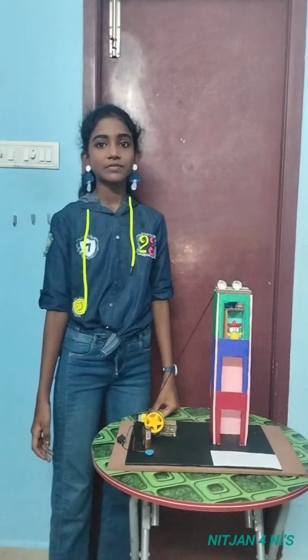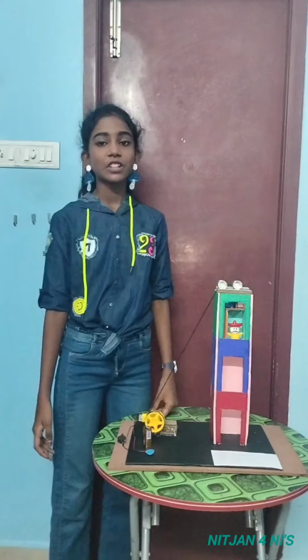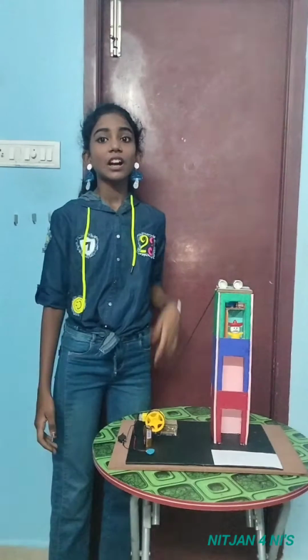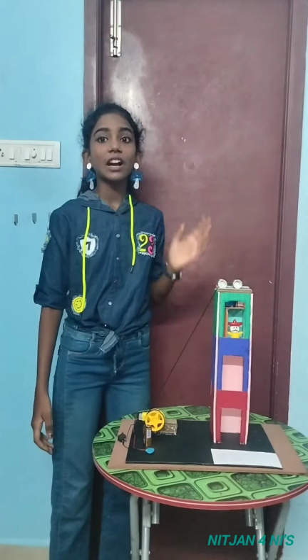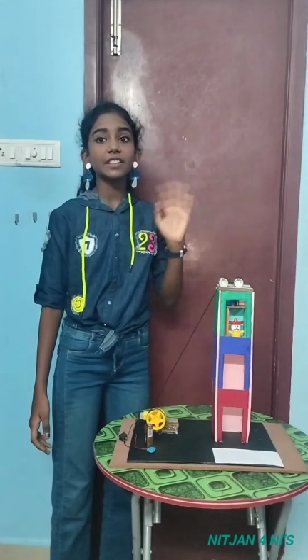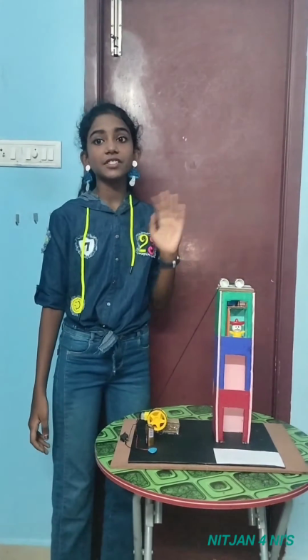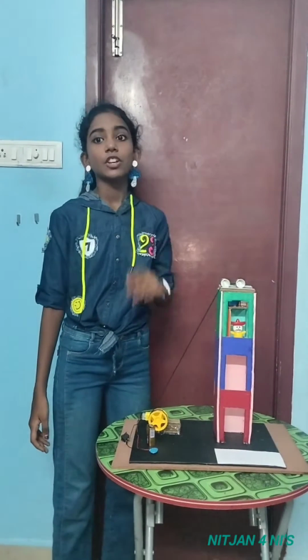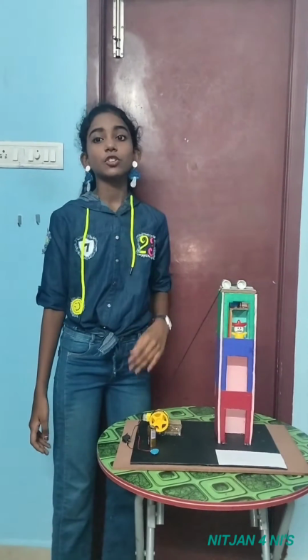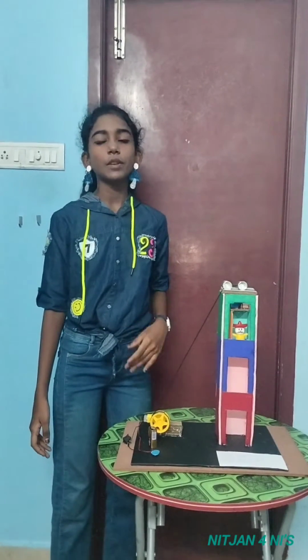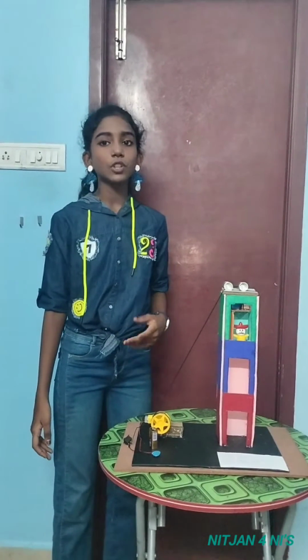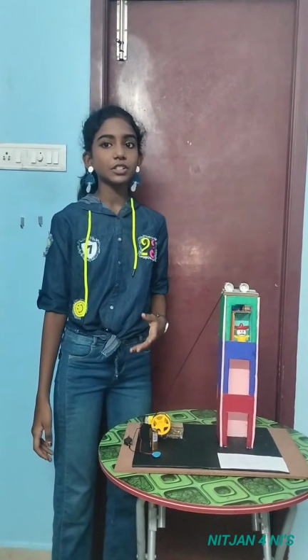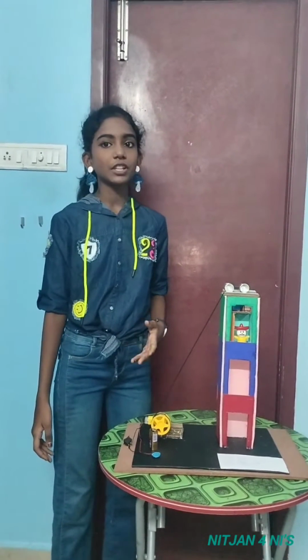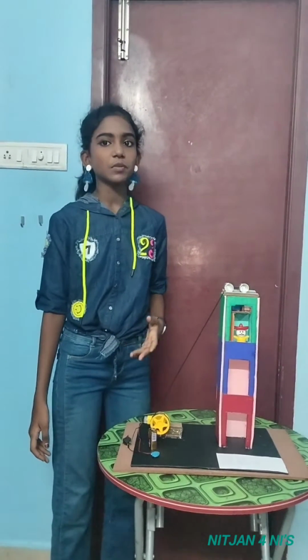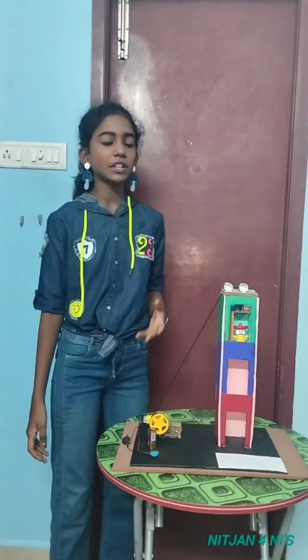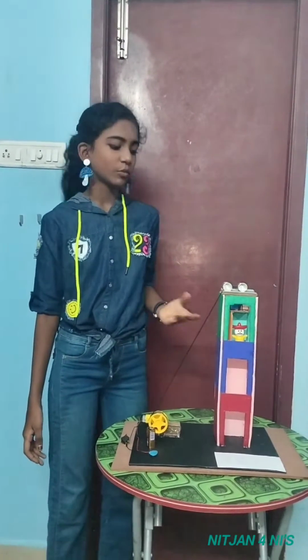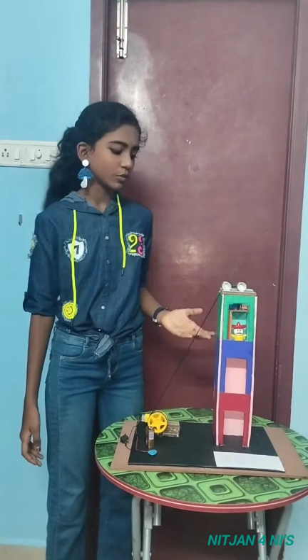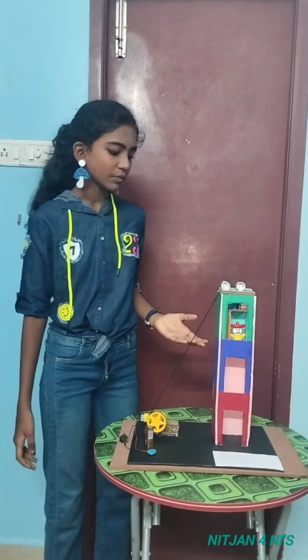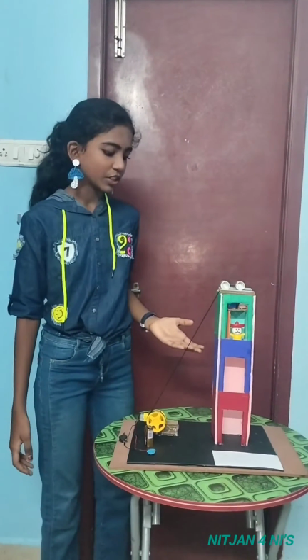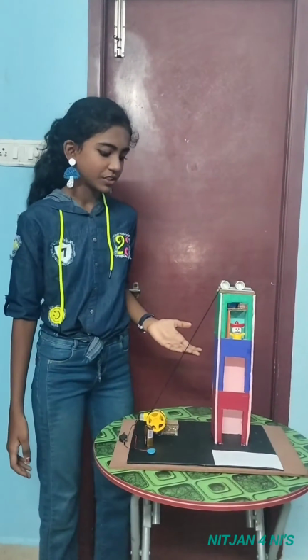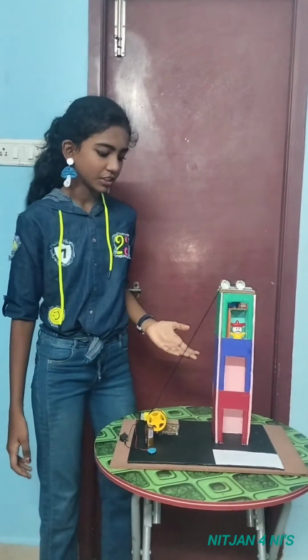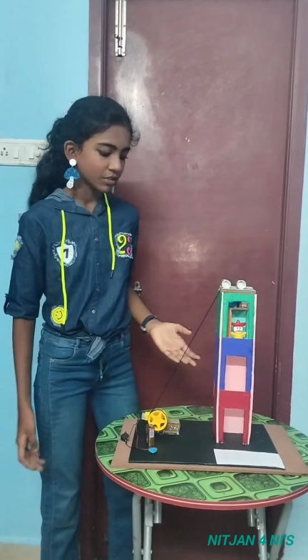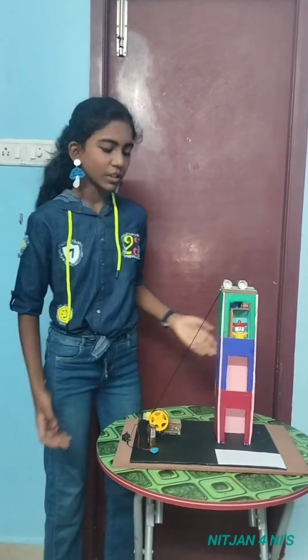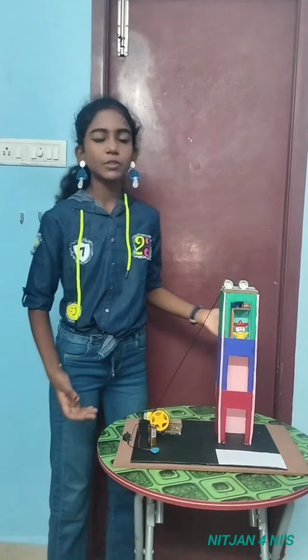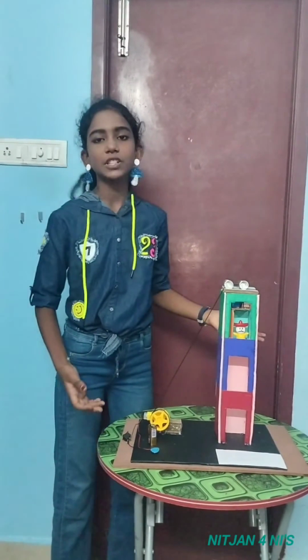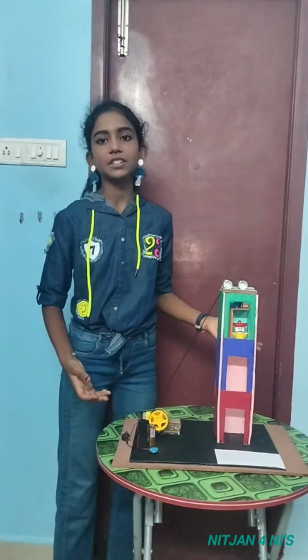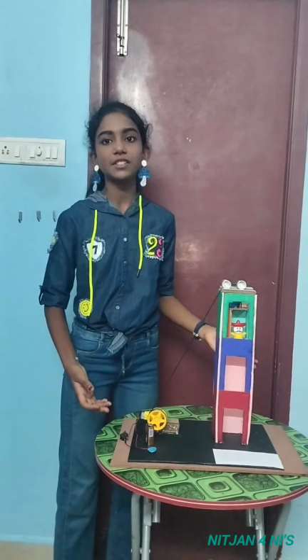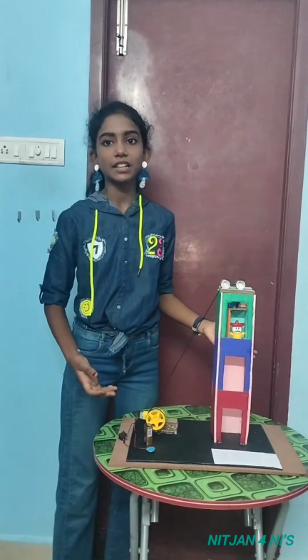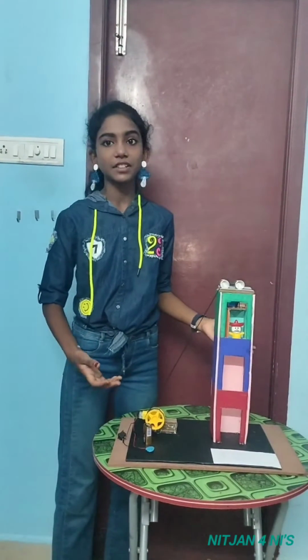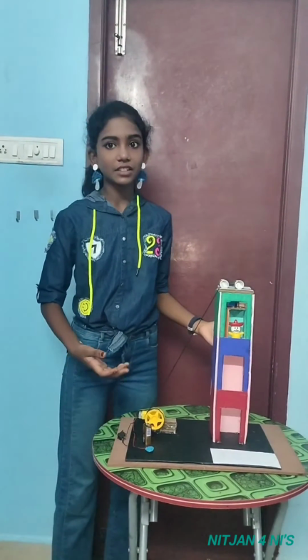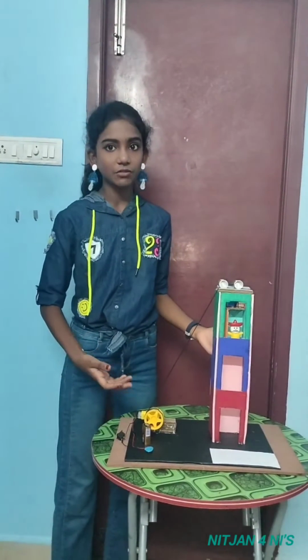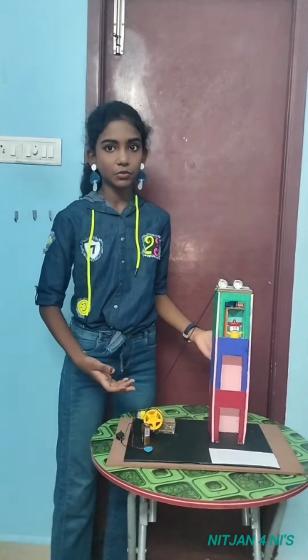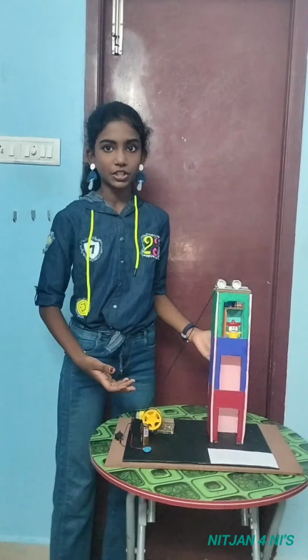Hi guys, today I am going to explain about my project. My project is an electric lift model.